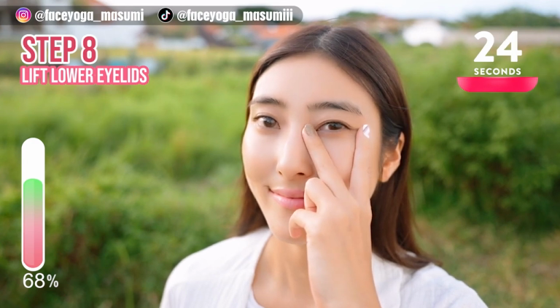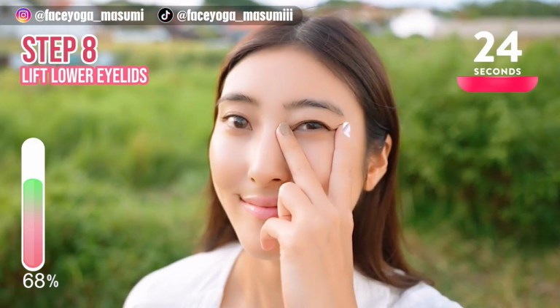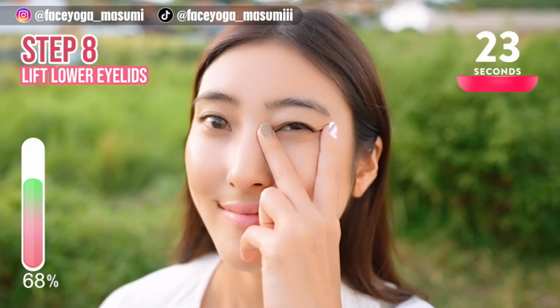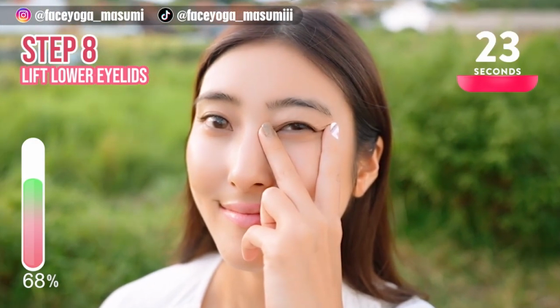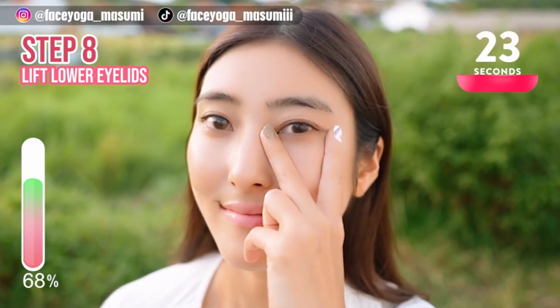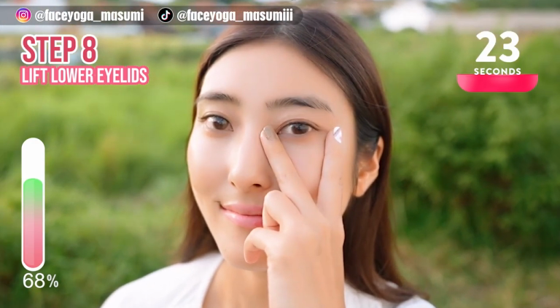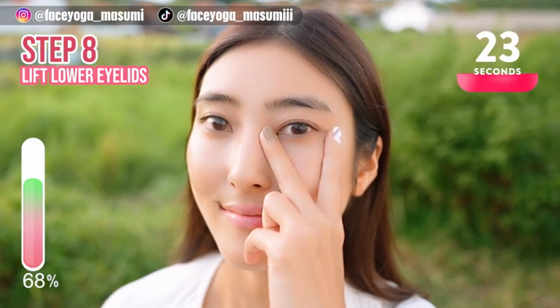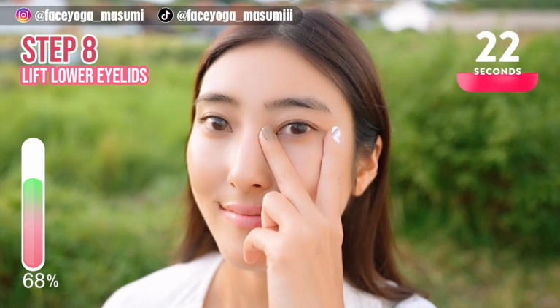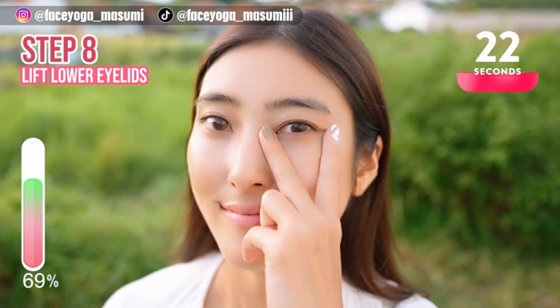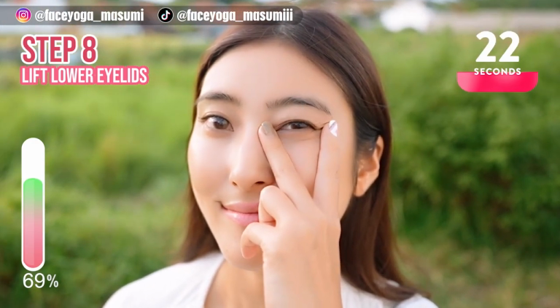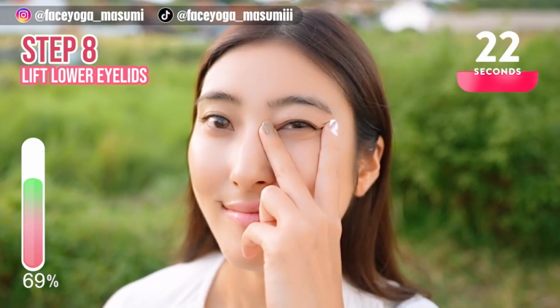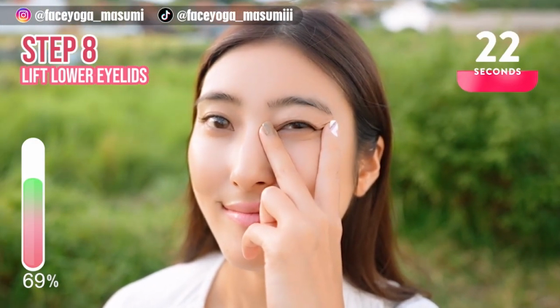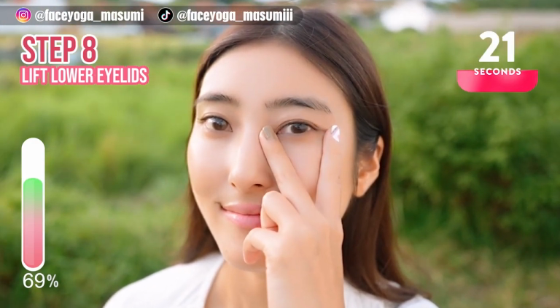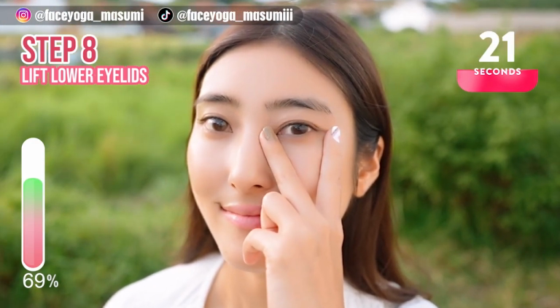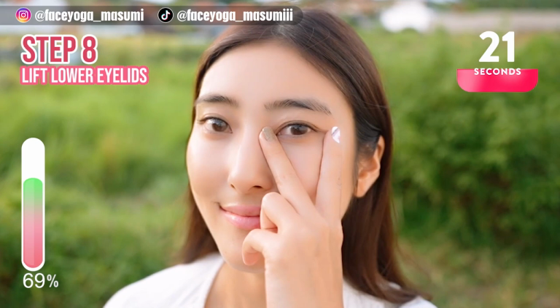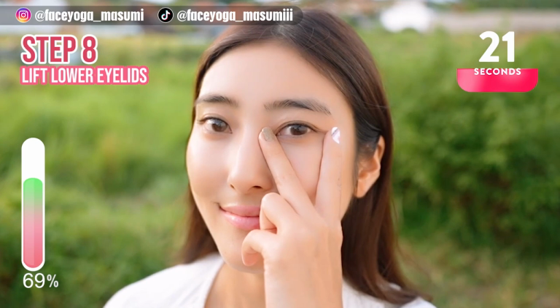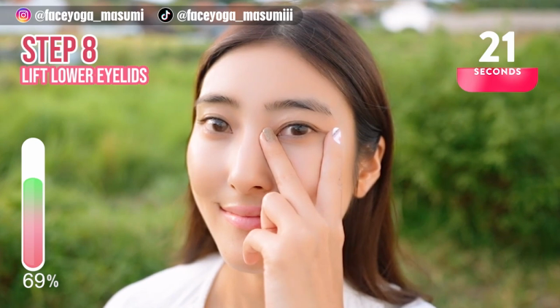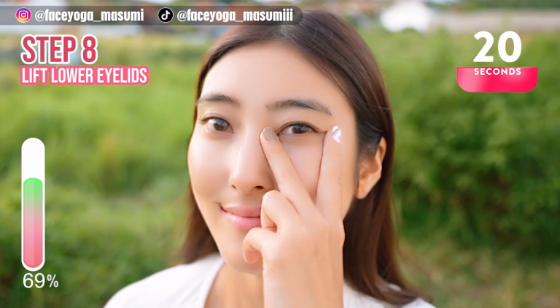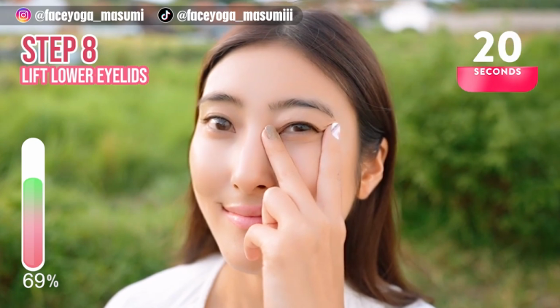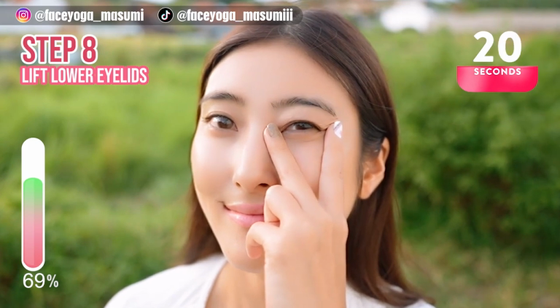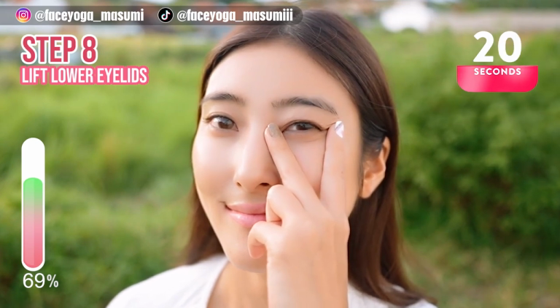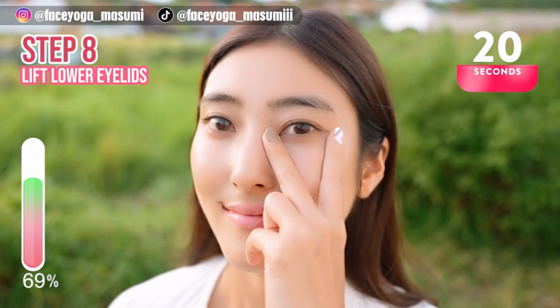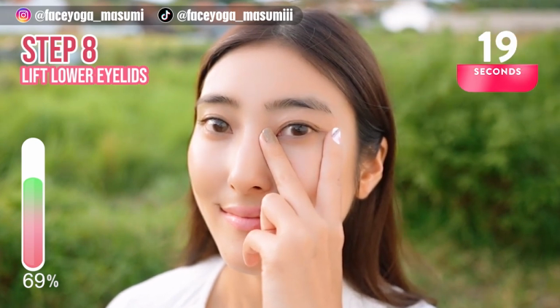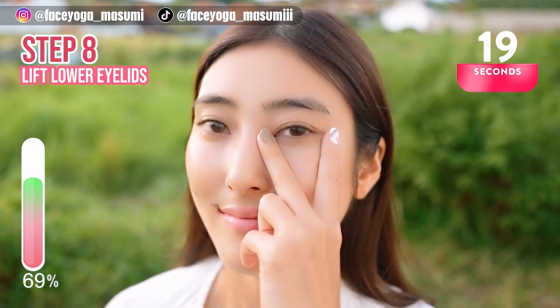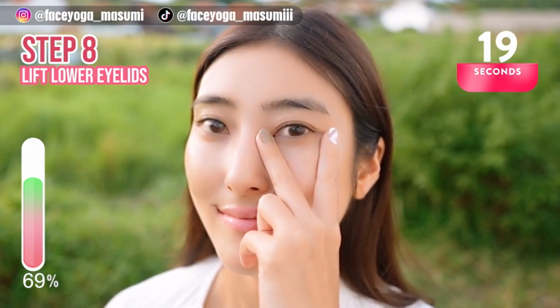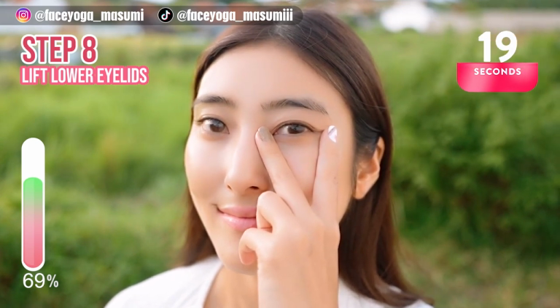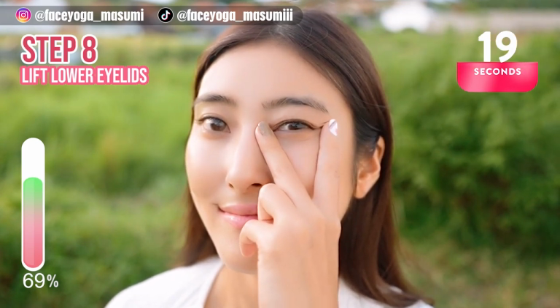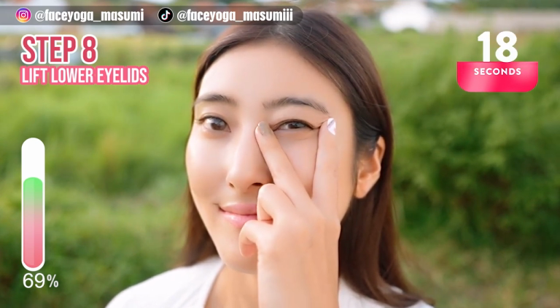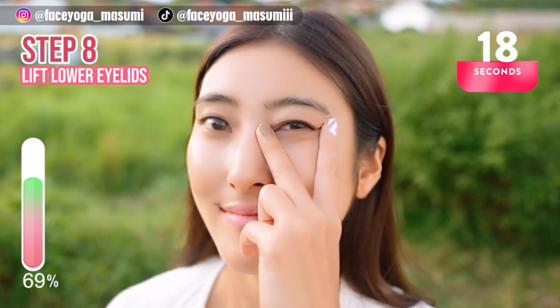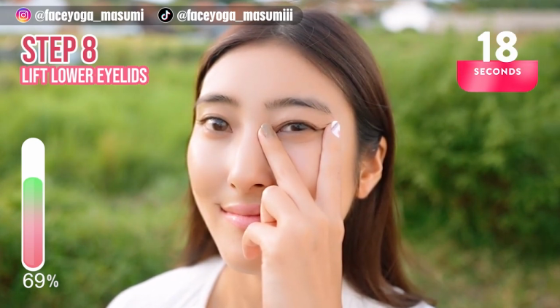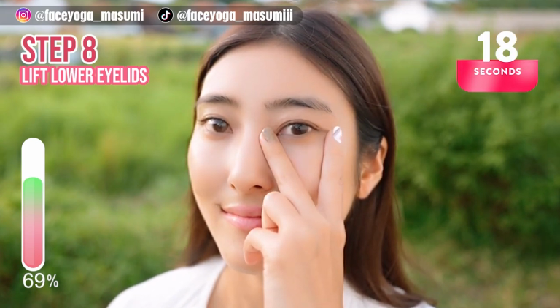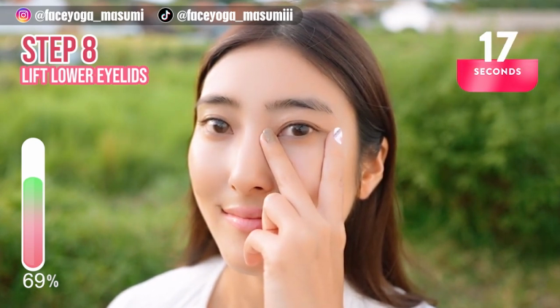Lift, release, lift, release. Repeat this movement for 15 more seconds.